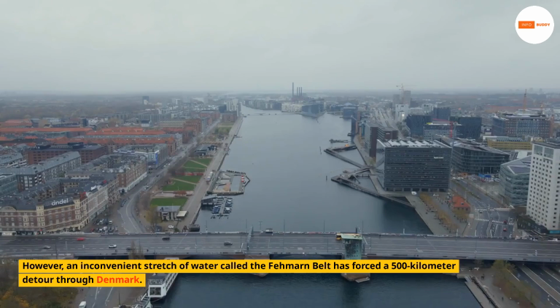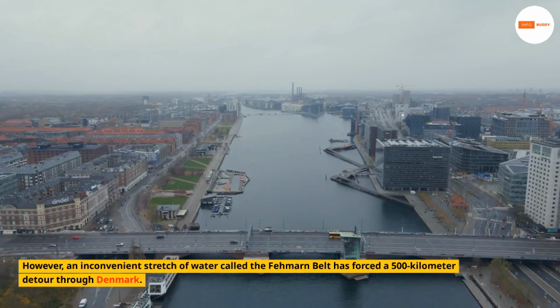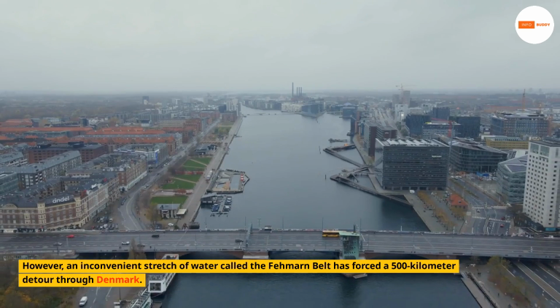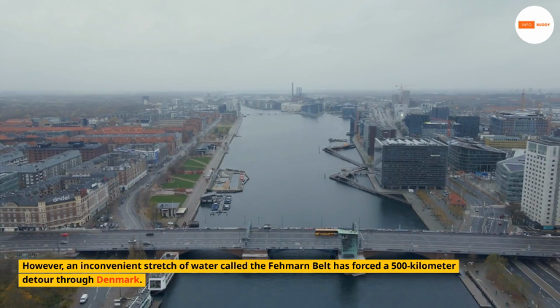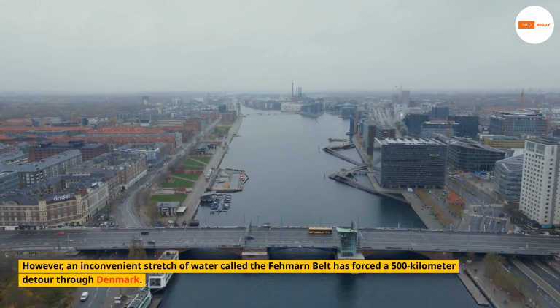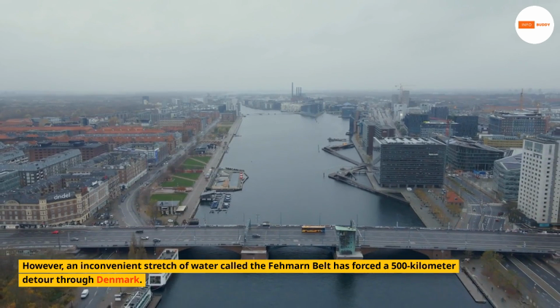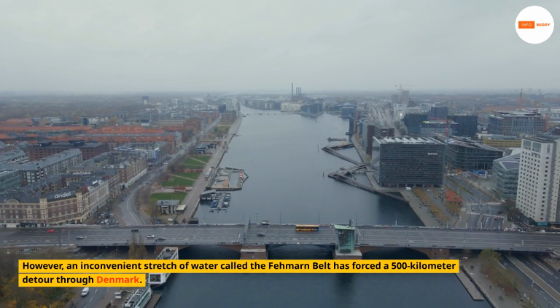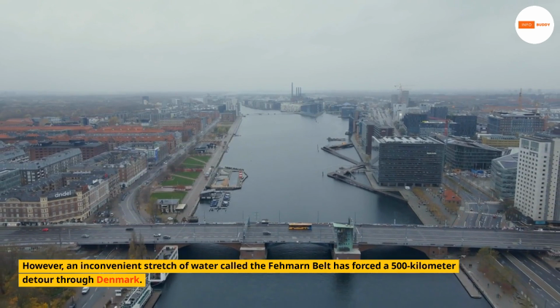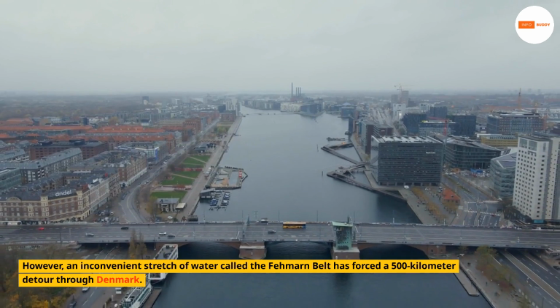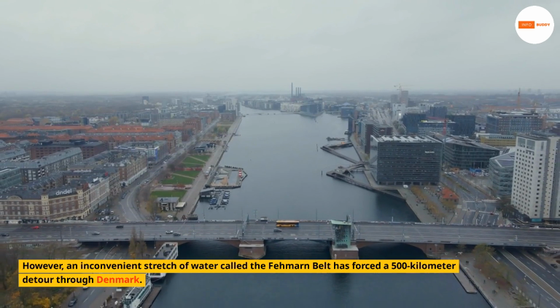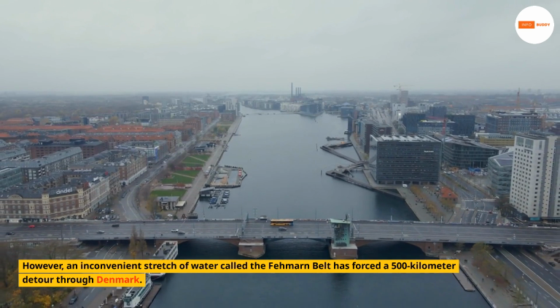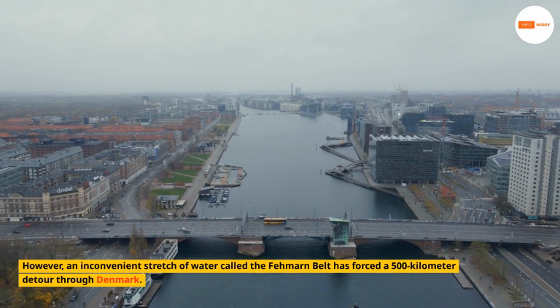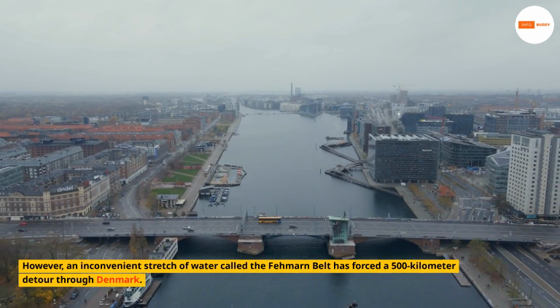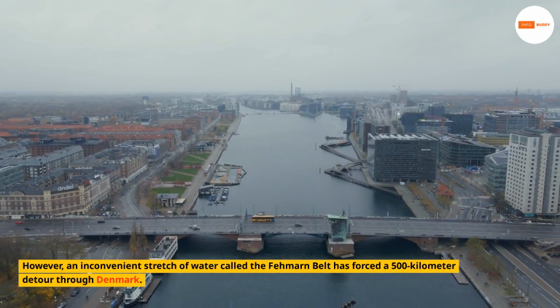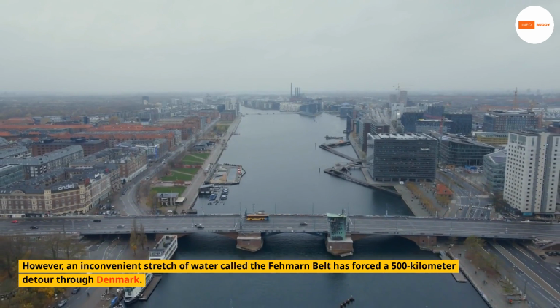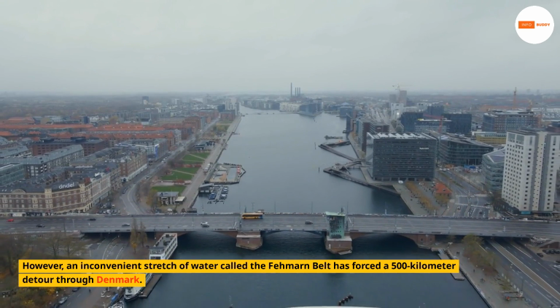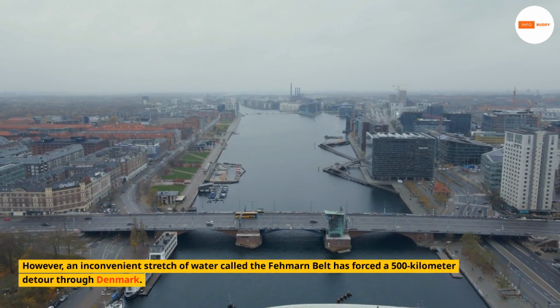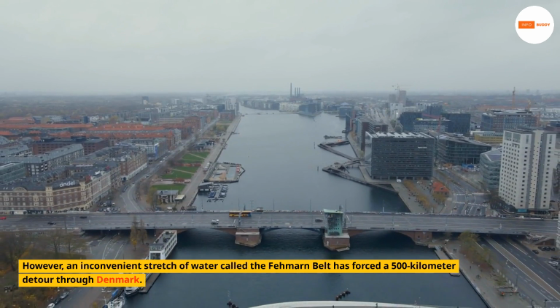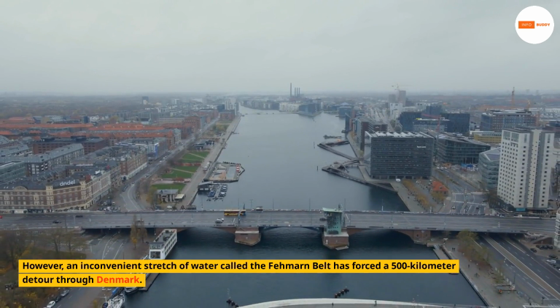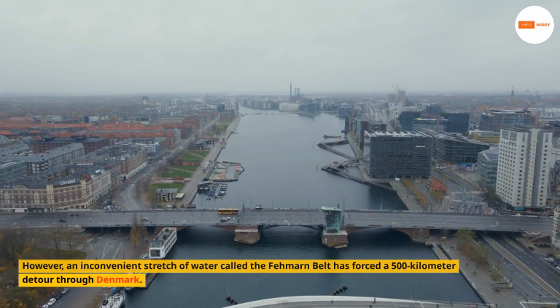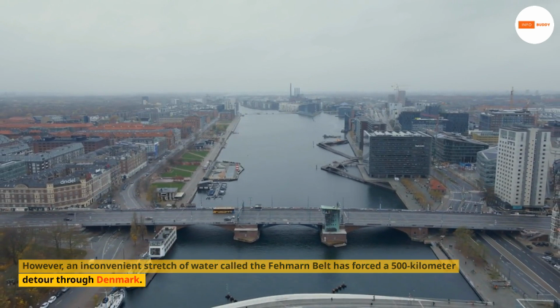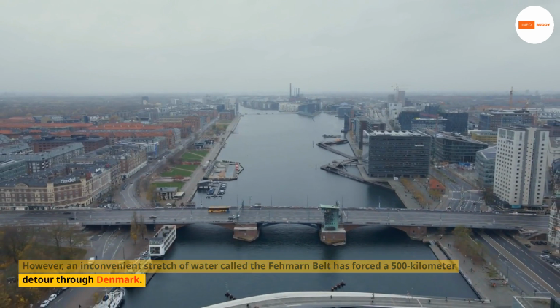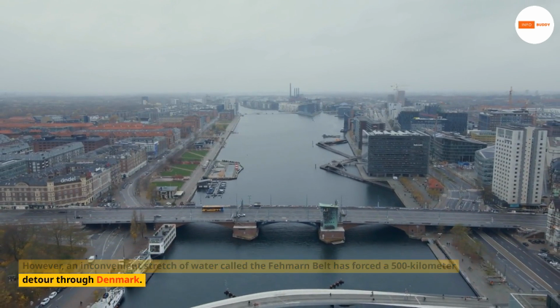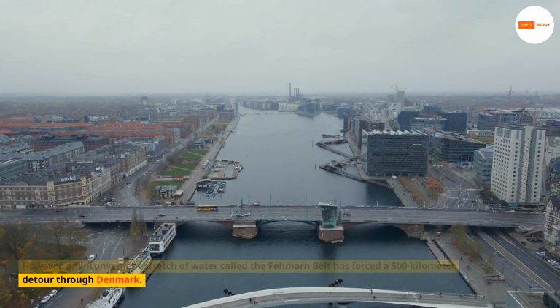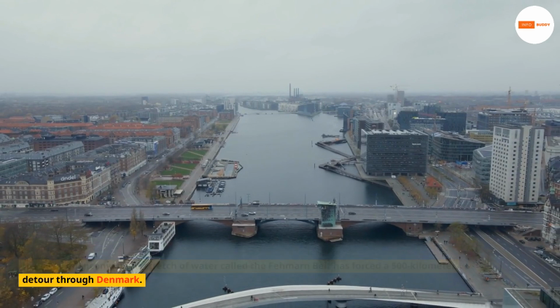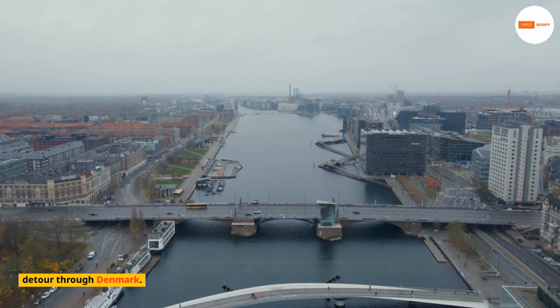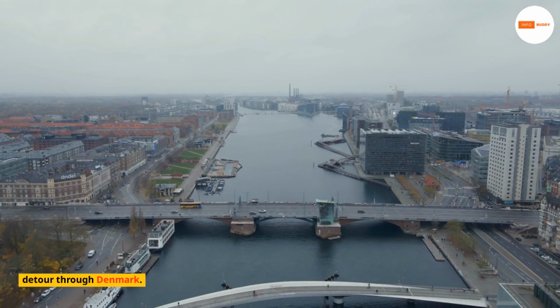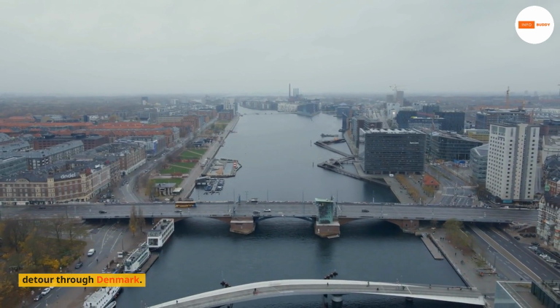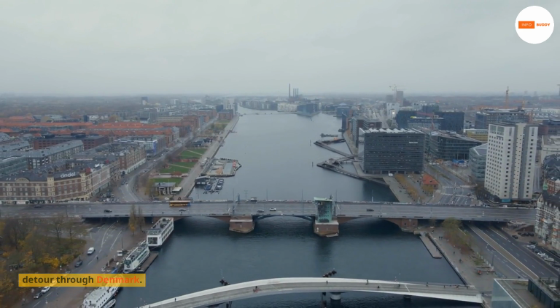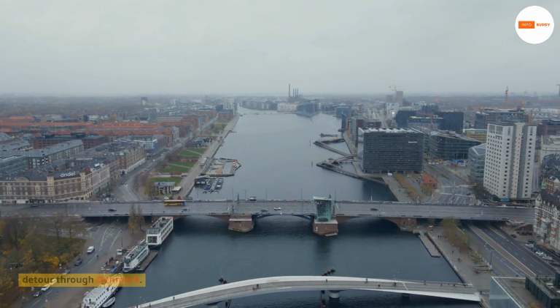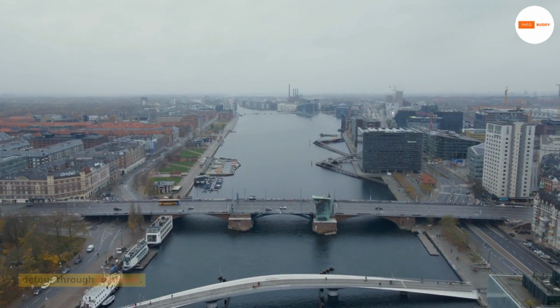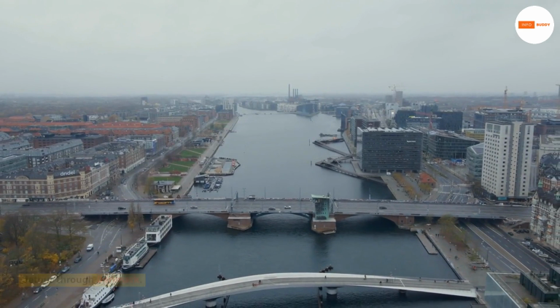However, an inconvenient stretch of water called the Fehmarn Belt has forced a 500-kilometer detour through Denmark.